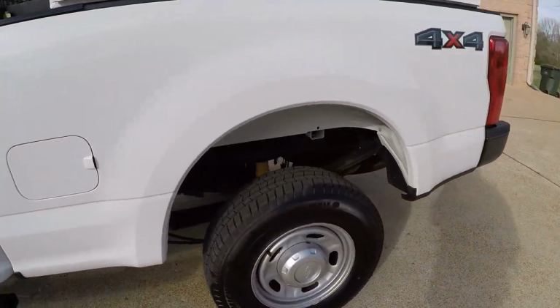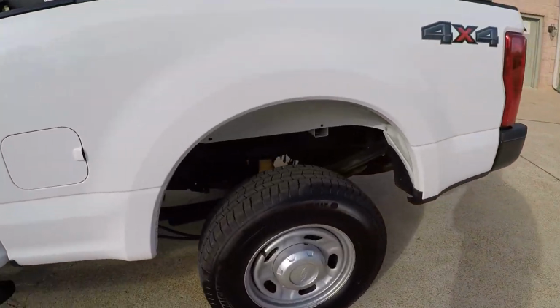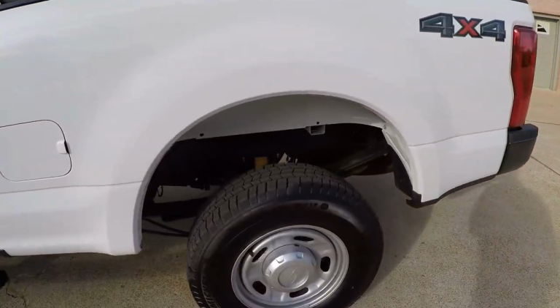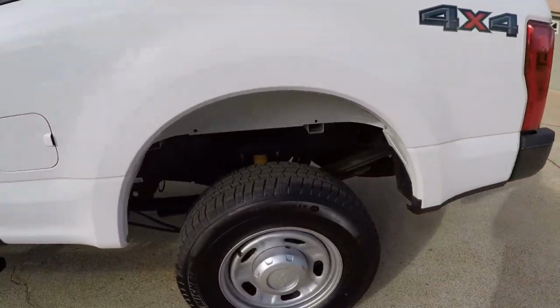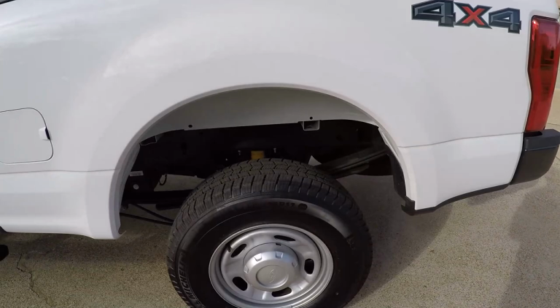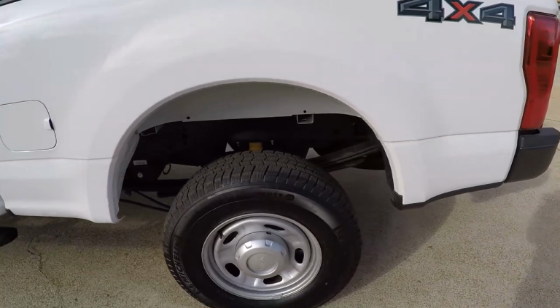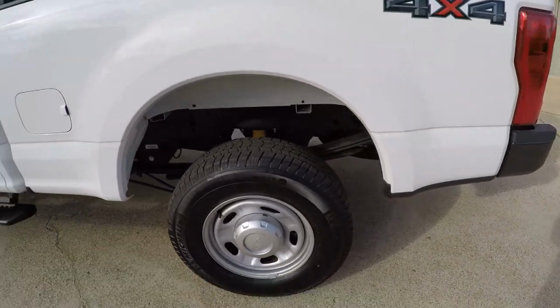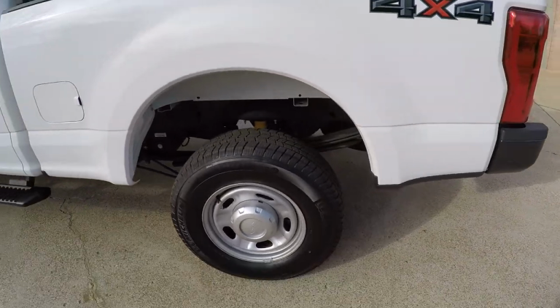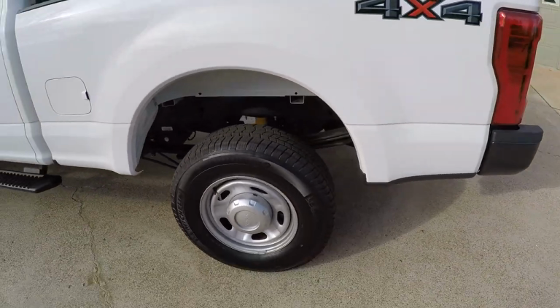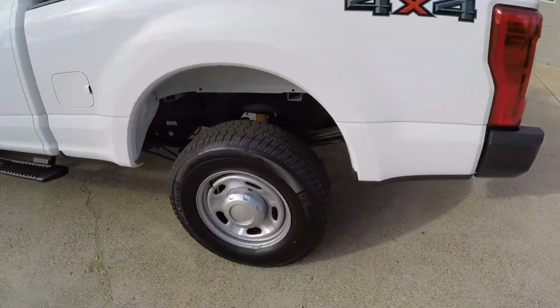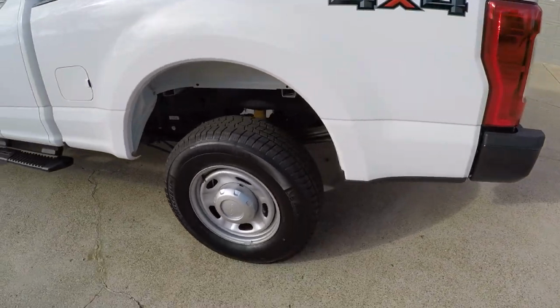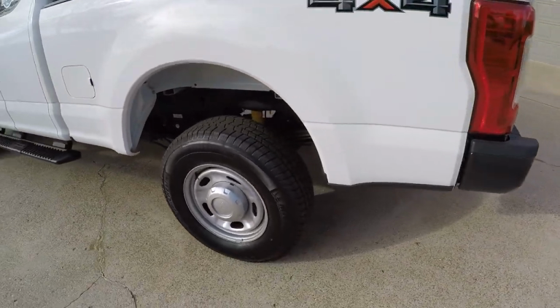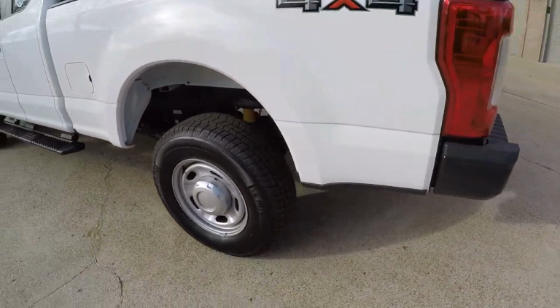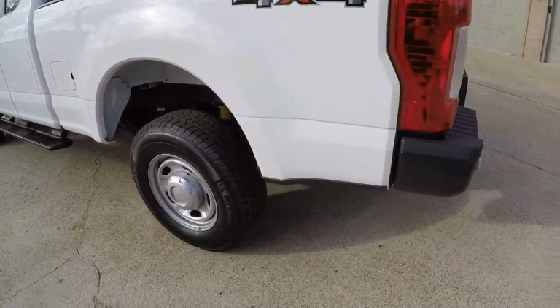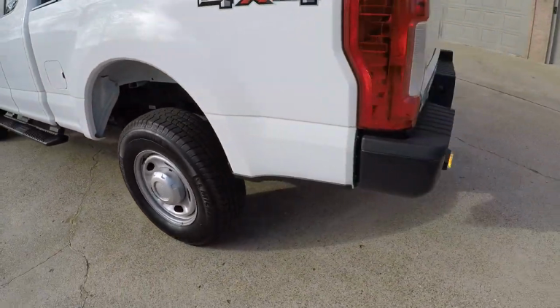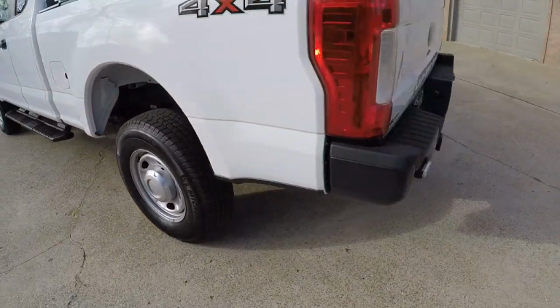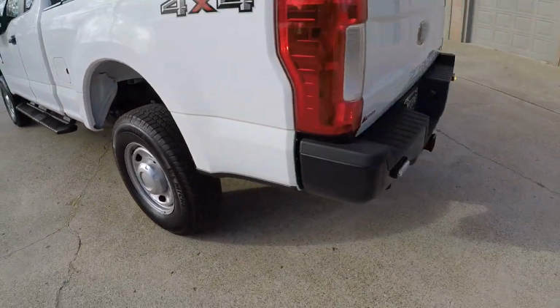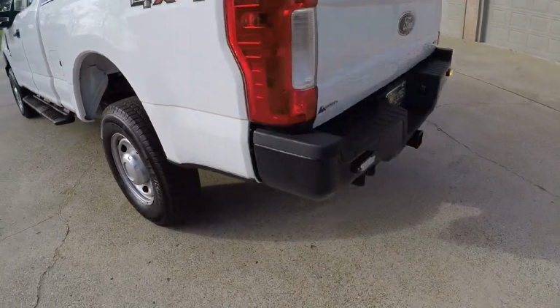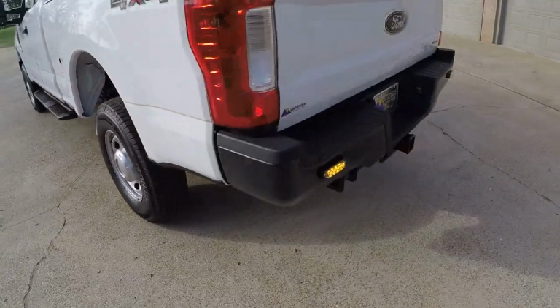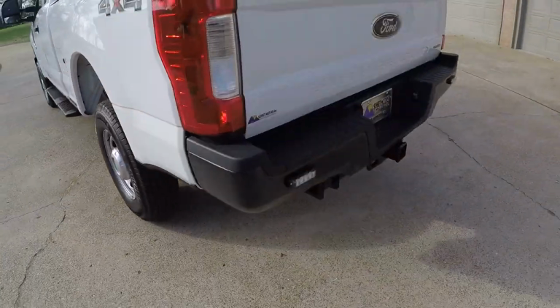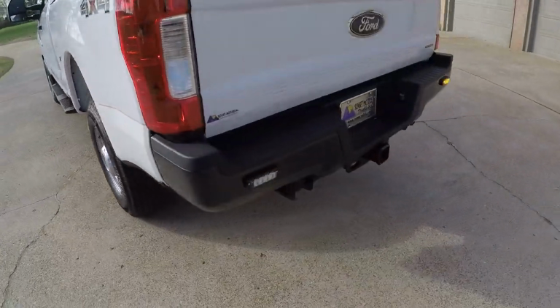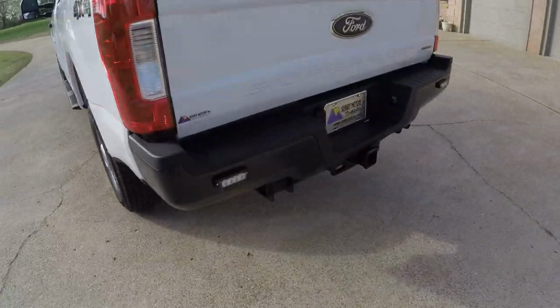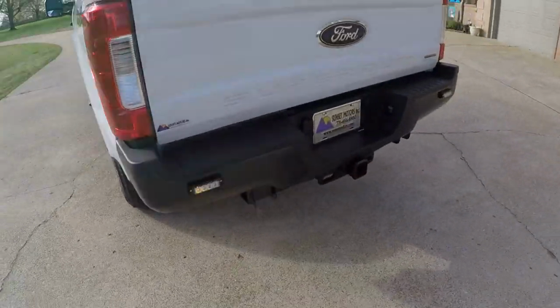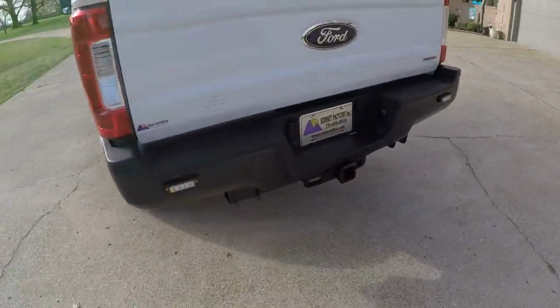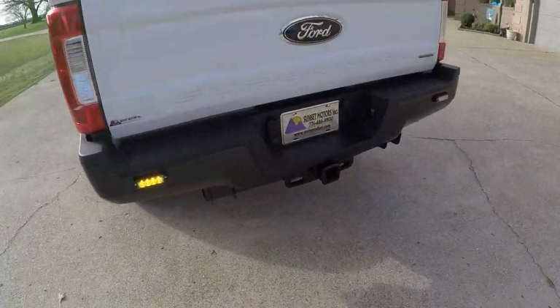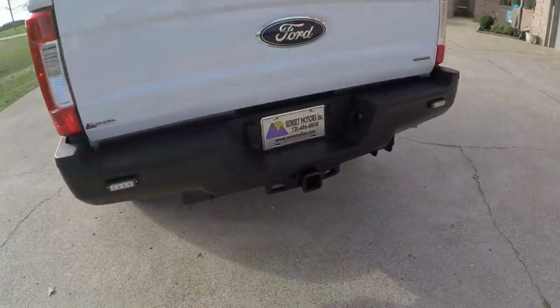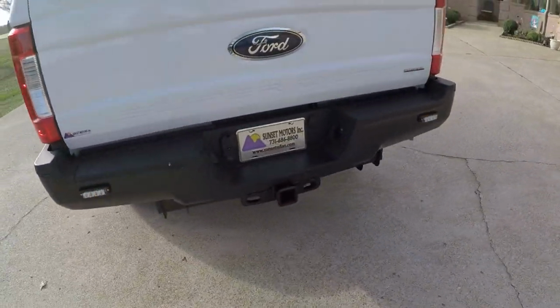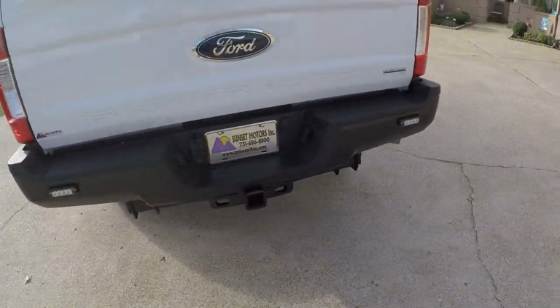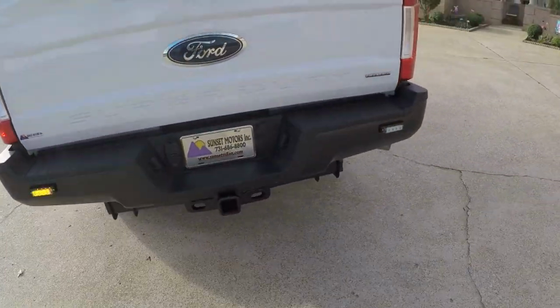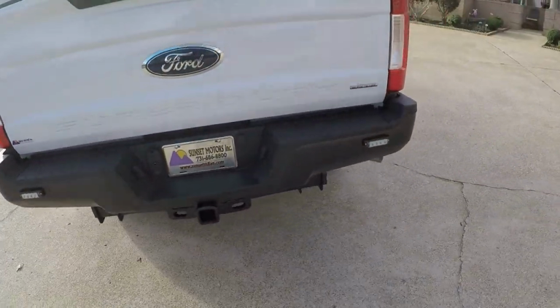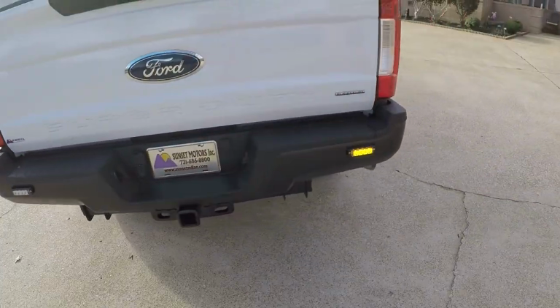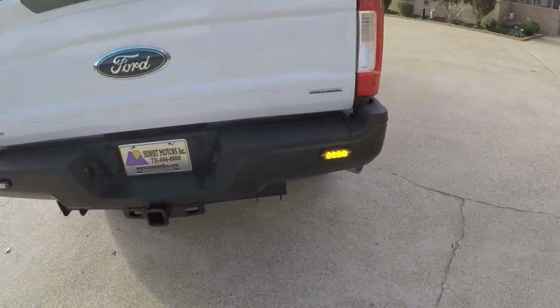Got good Michelin tires, plenty of ground clearance, and it's flex fuel.